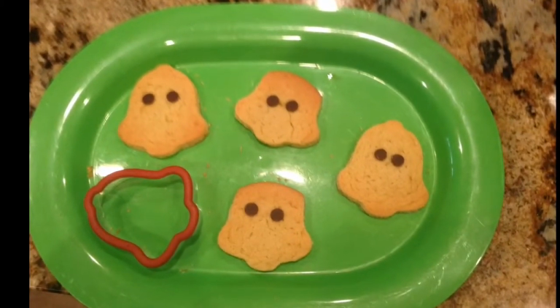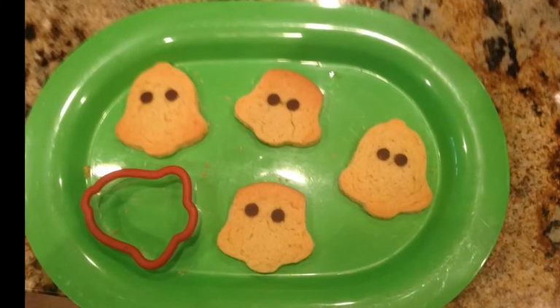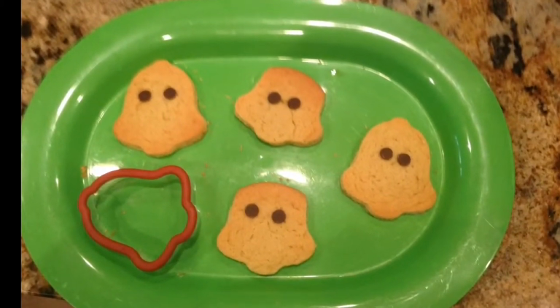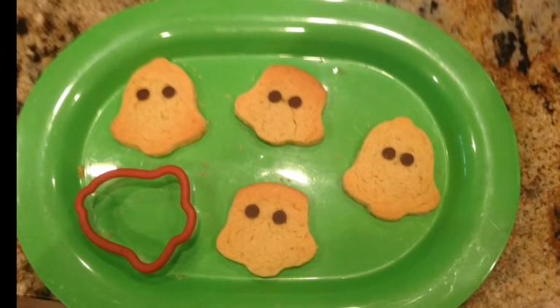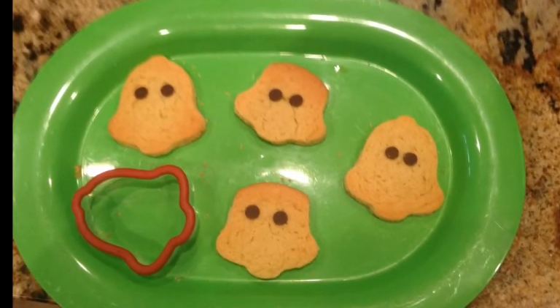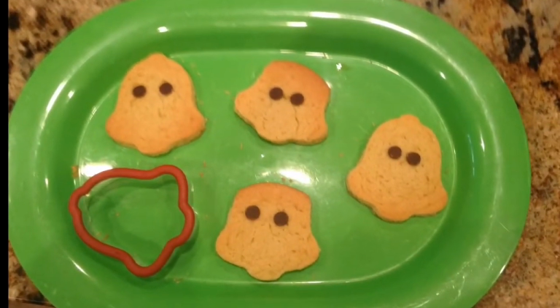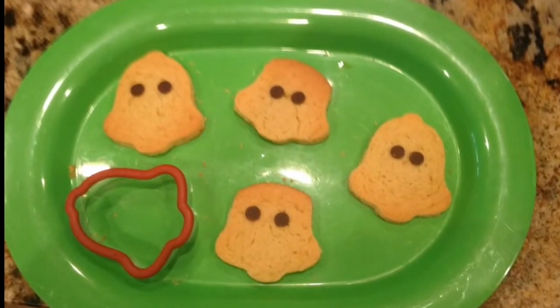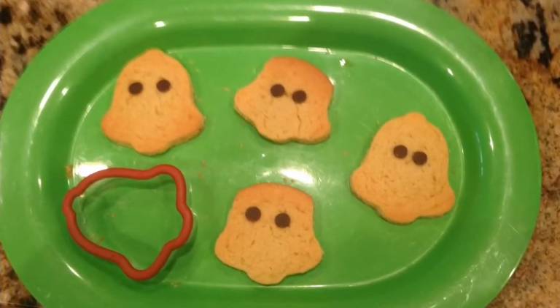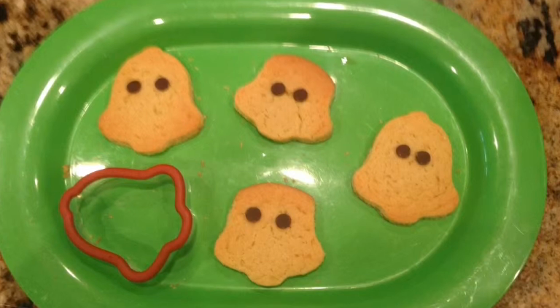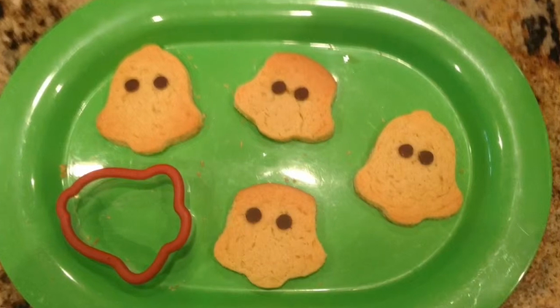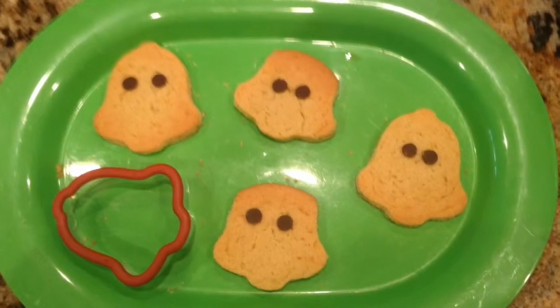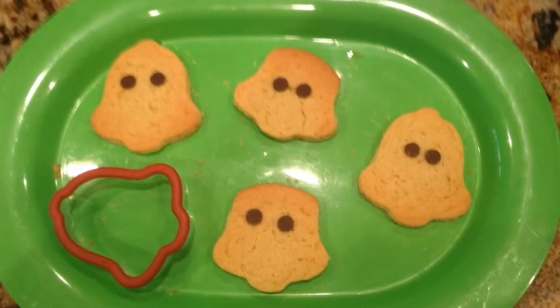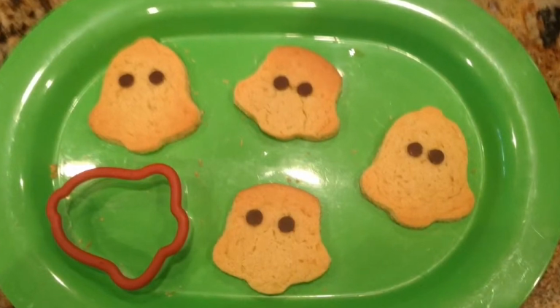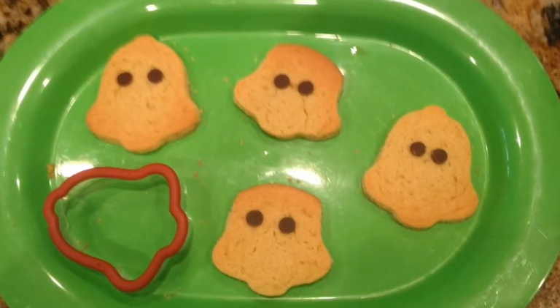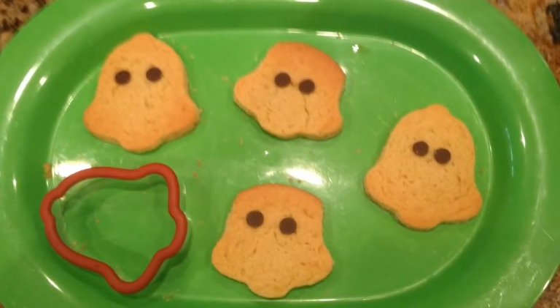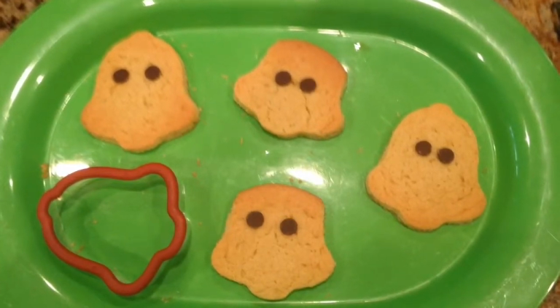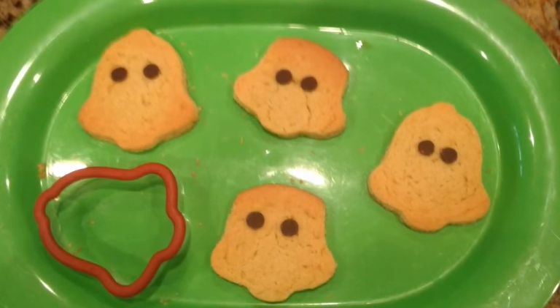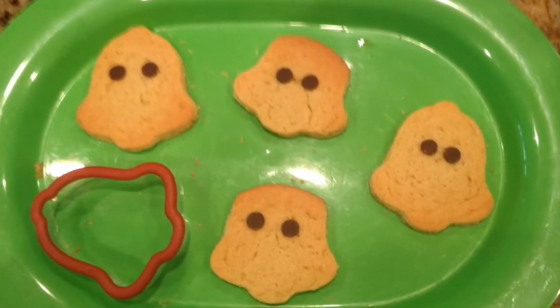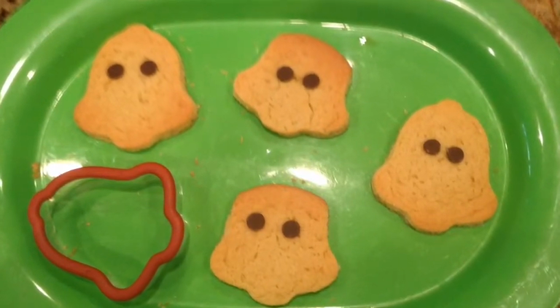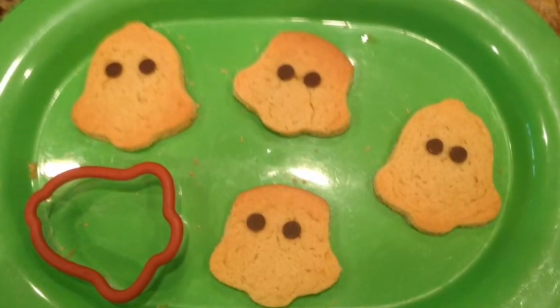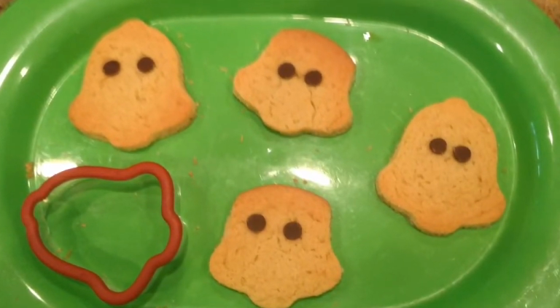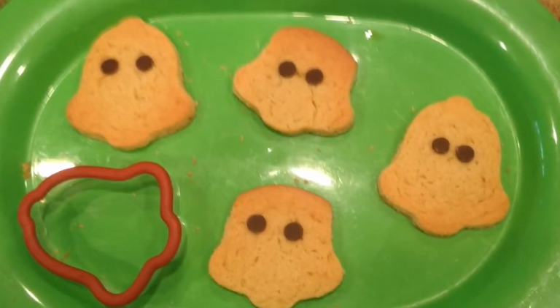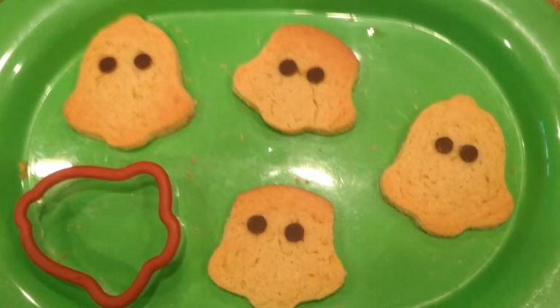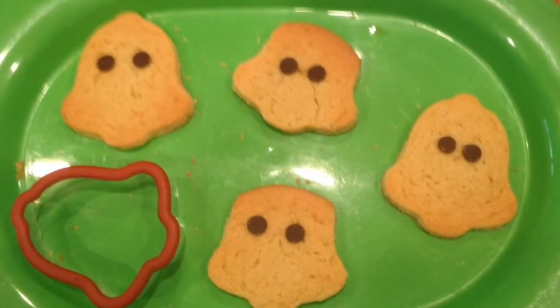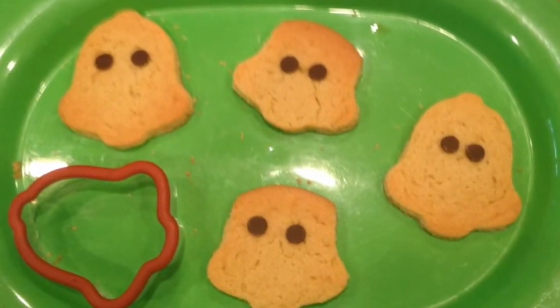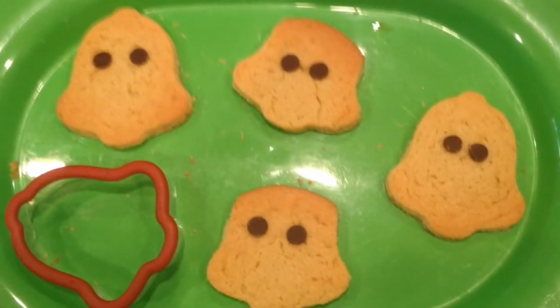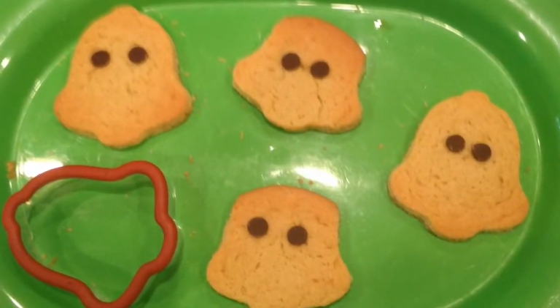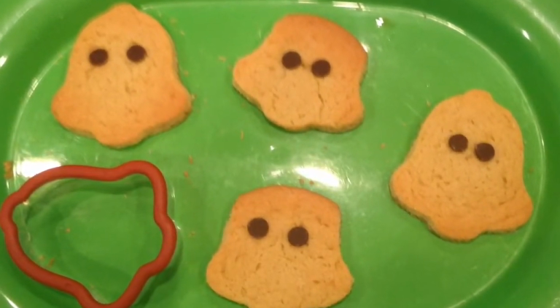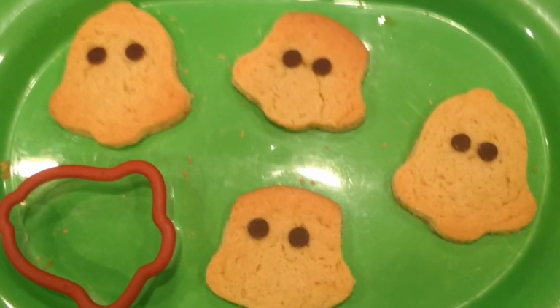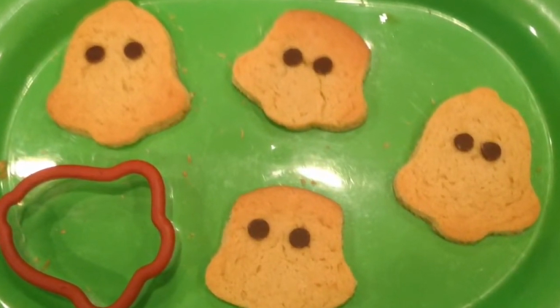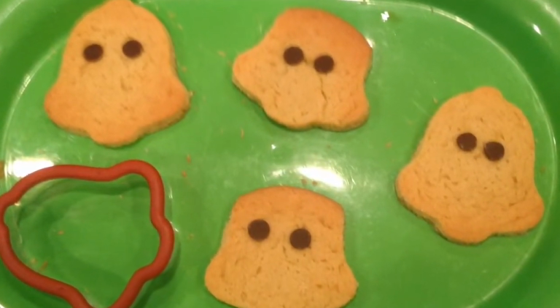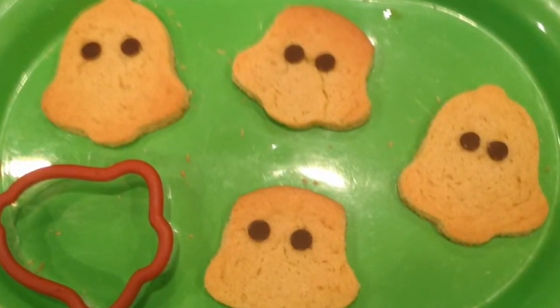They will literally change the way you bake forever! These cookie cutters are sure to keep your dough in shape and keep your children happy!